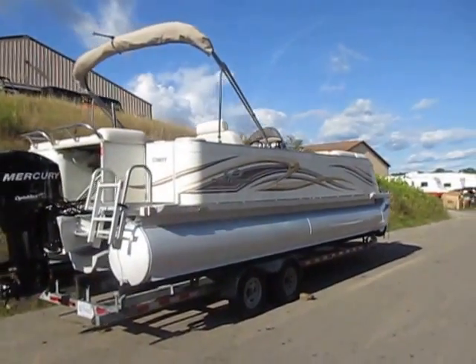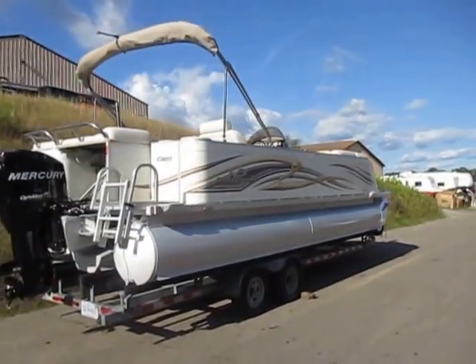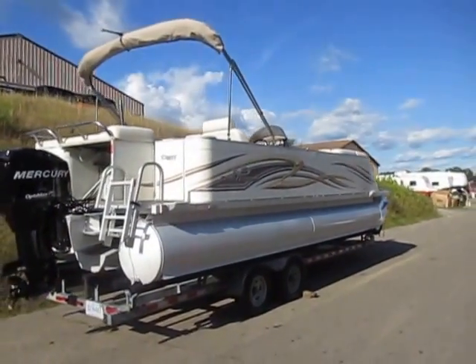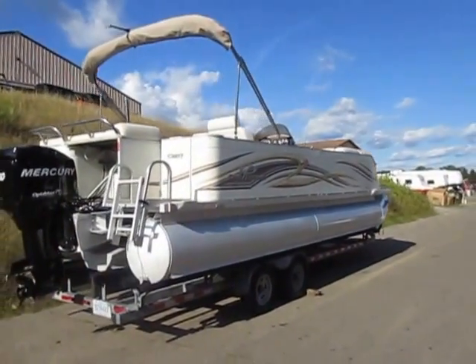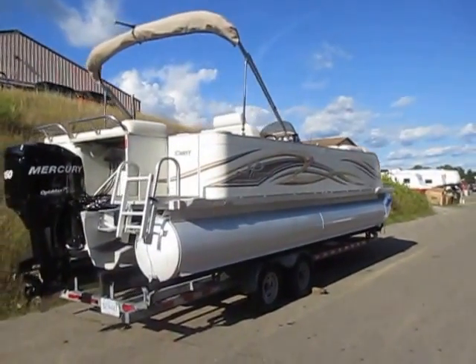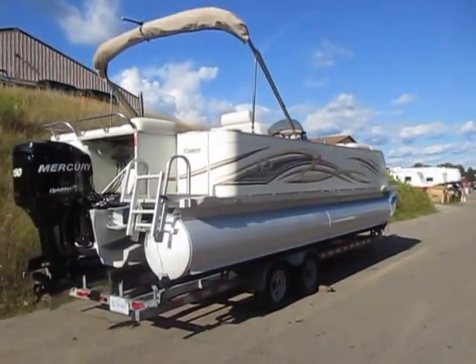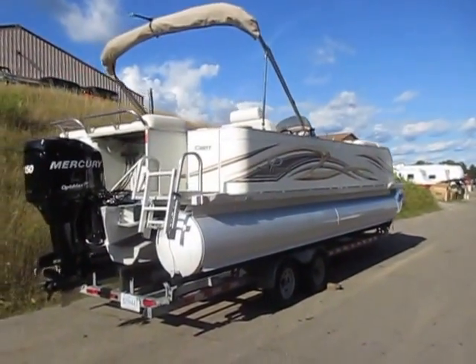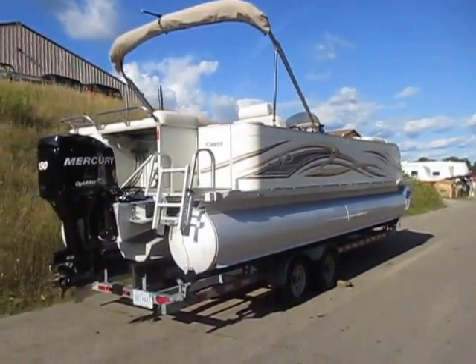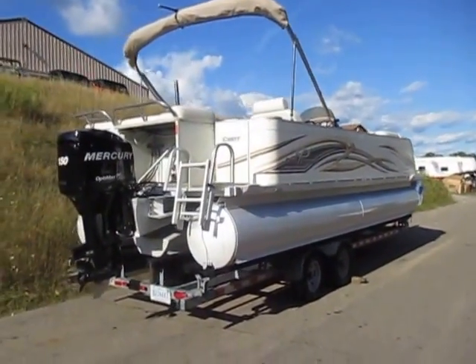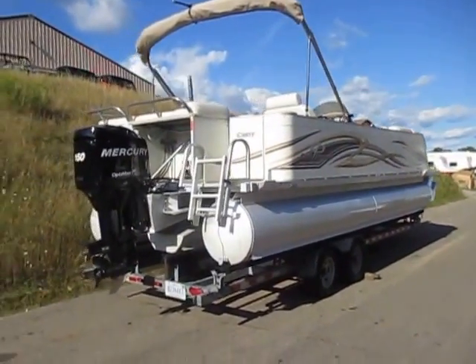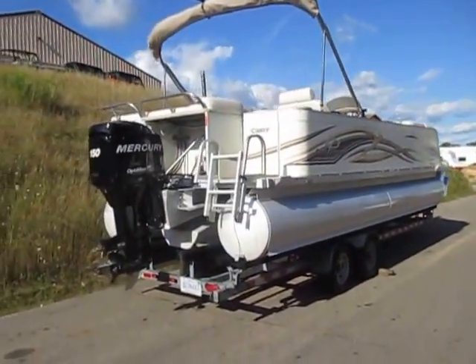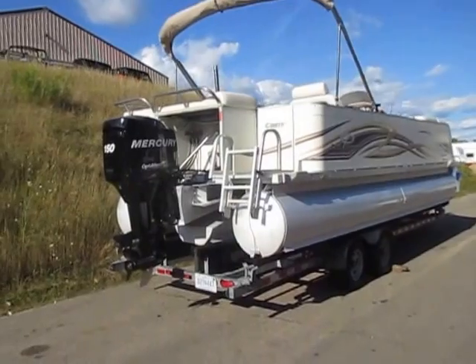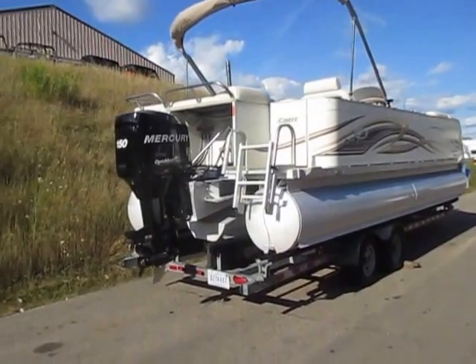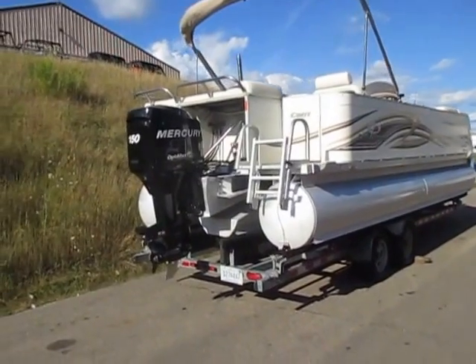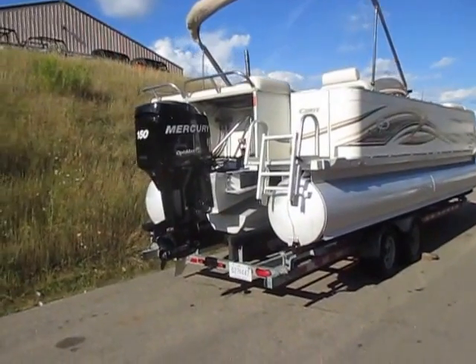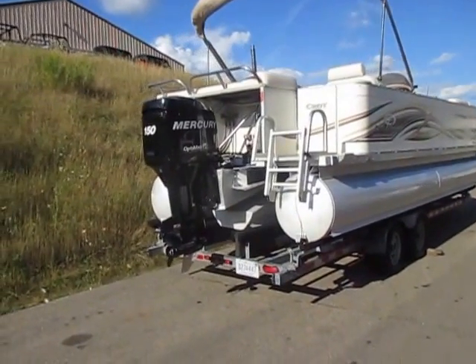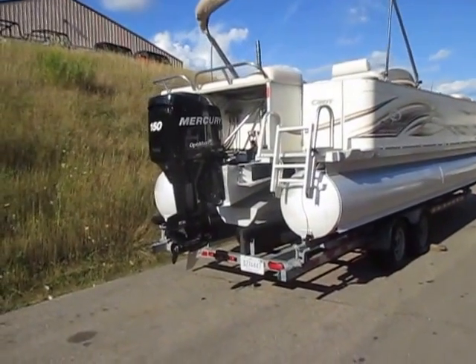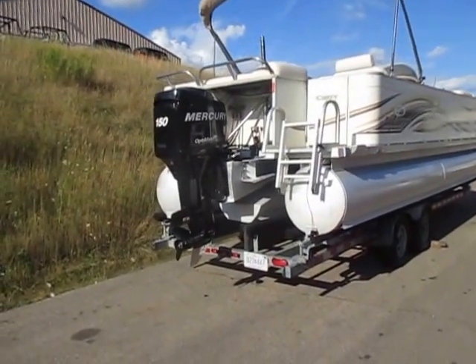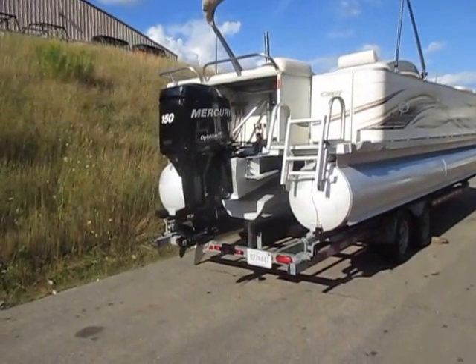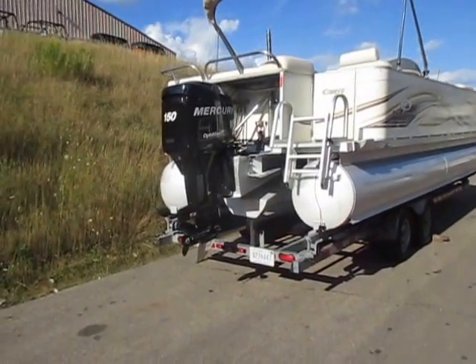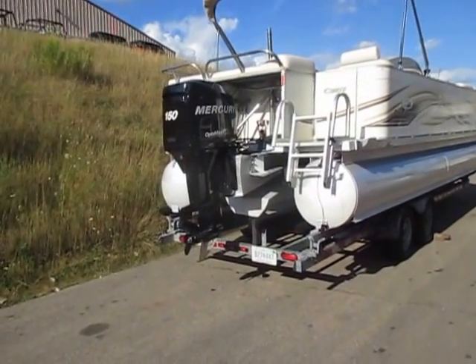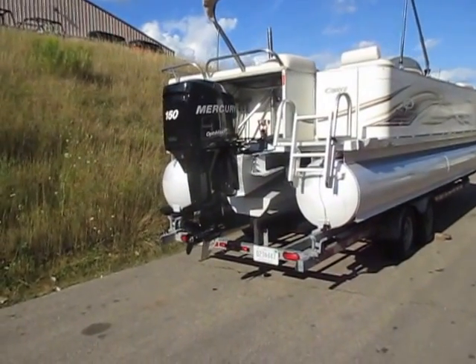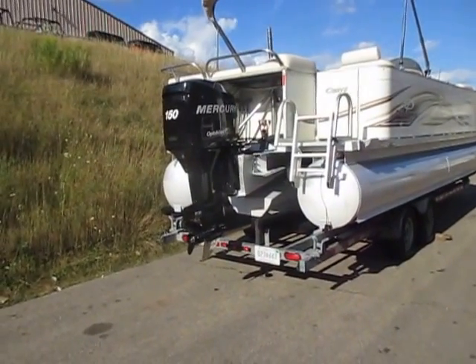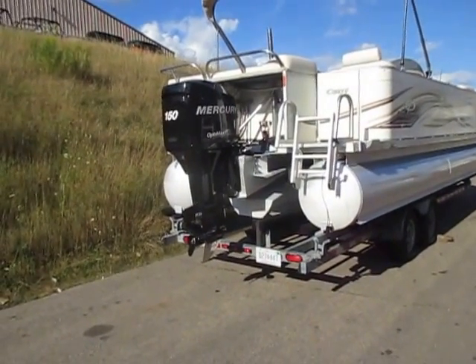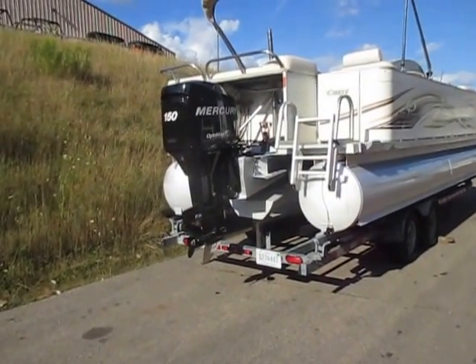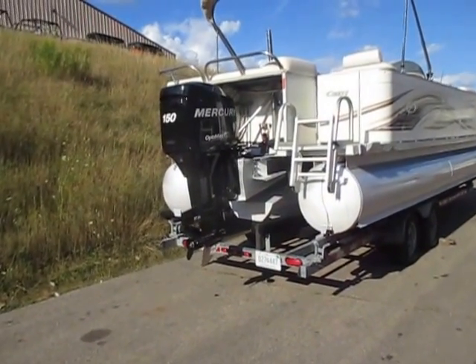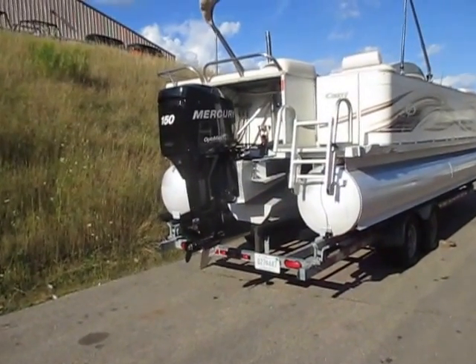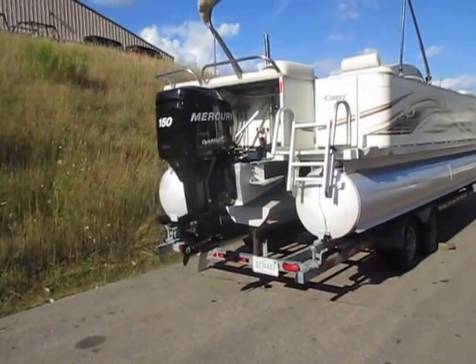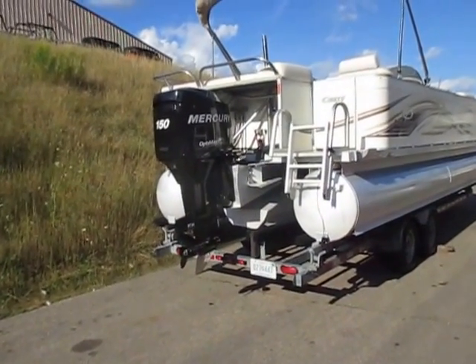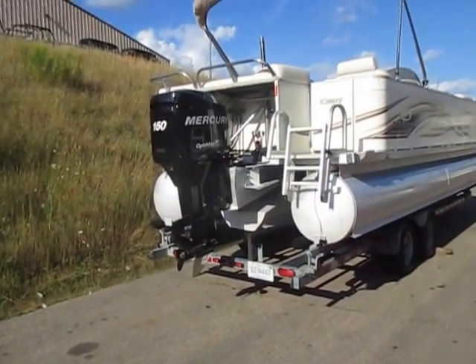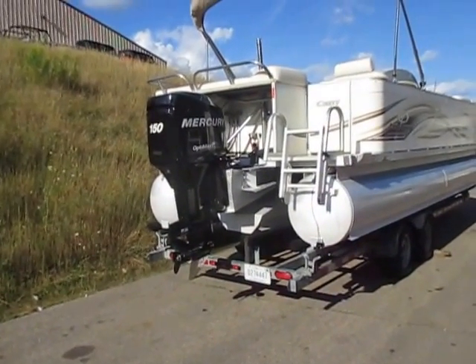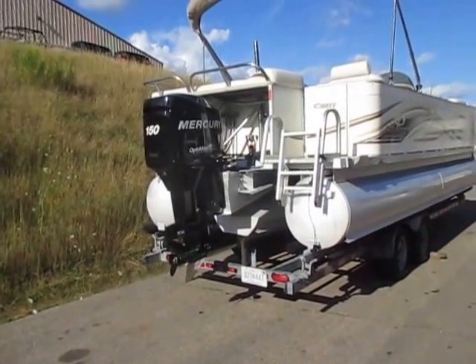It is powered by a 150 horsepower Mercury OptiMax outboard engine with 40 engine hours.